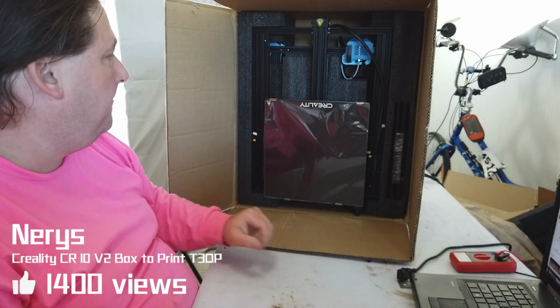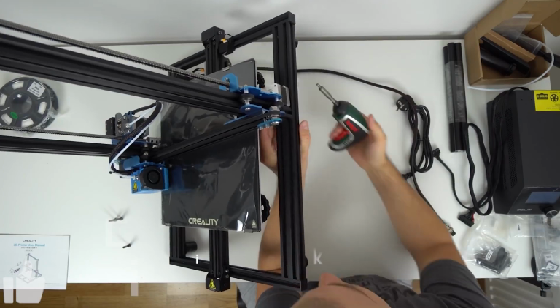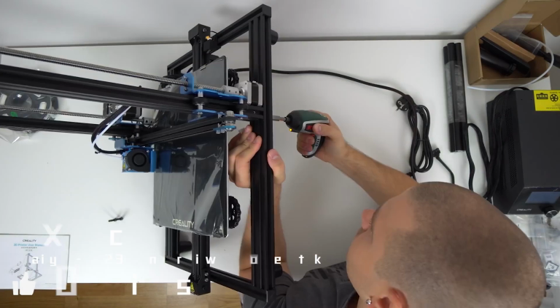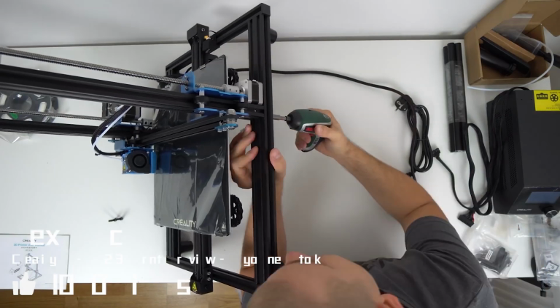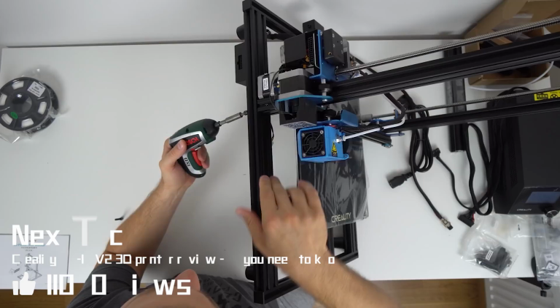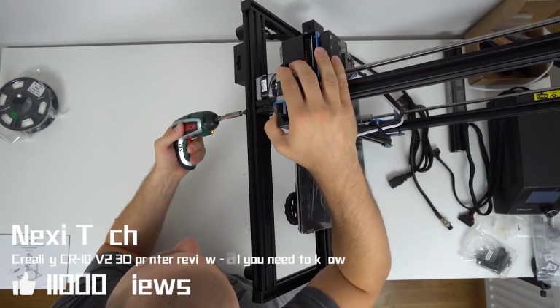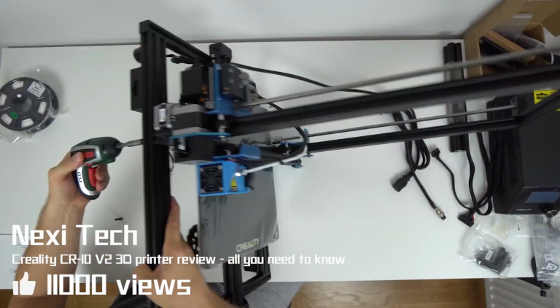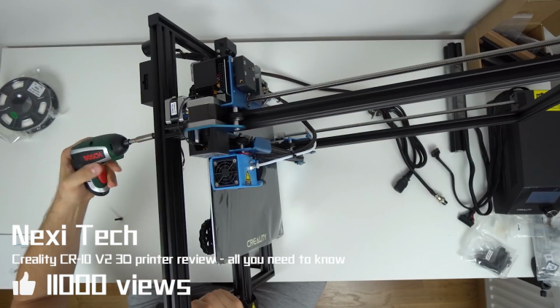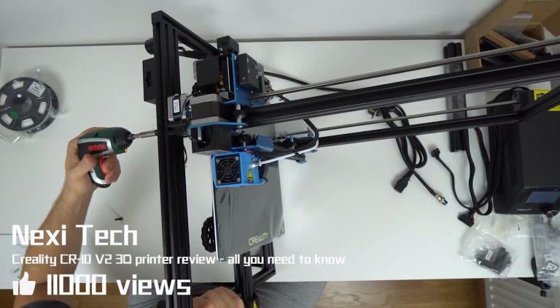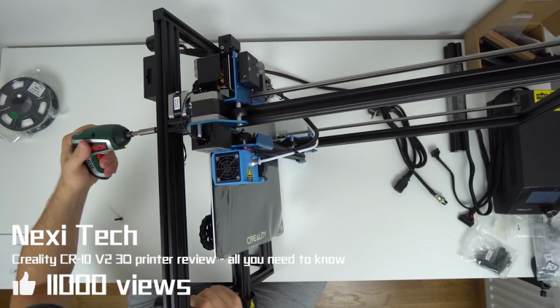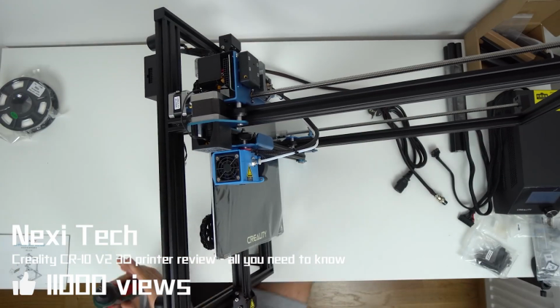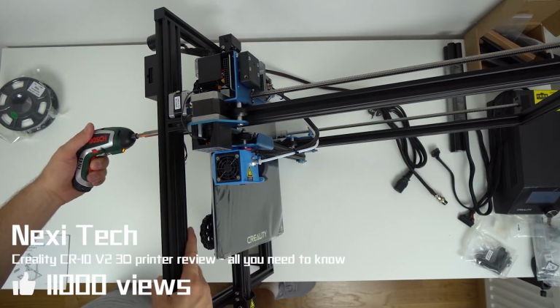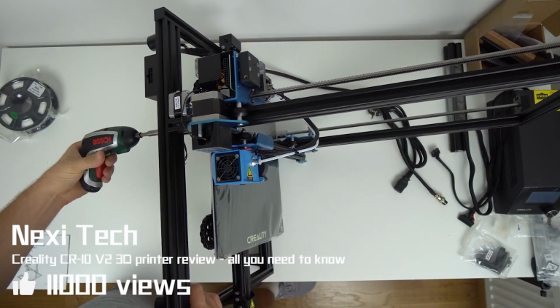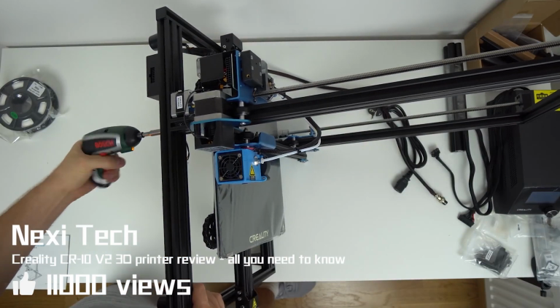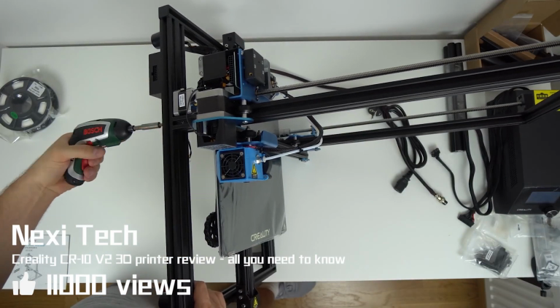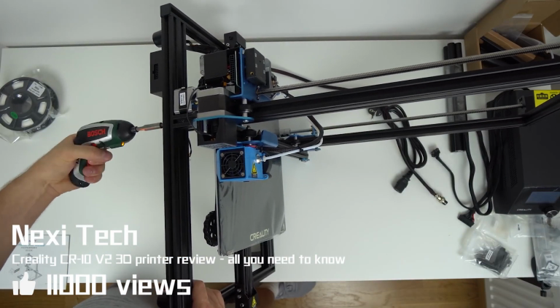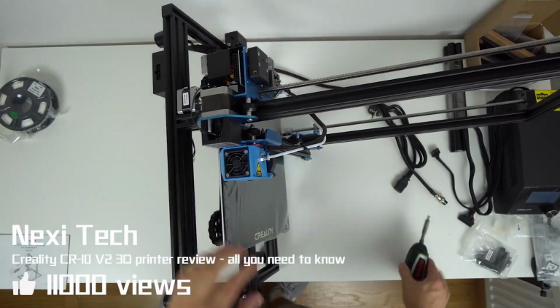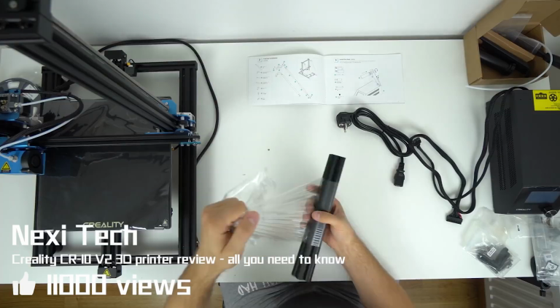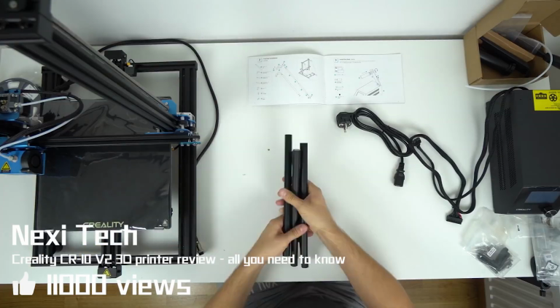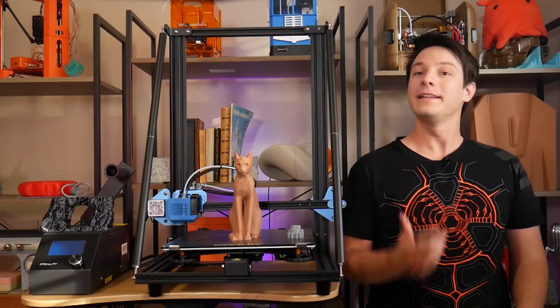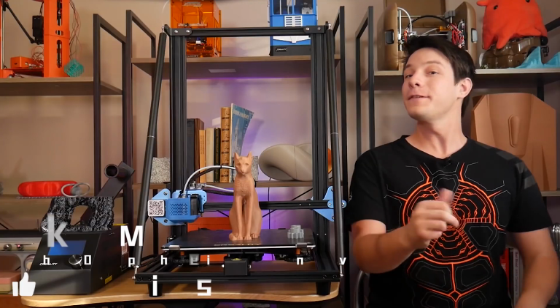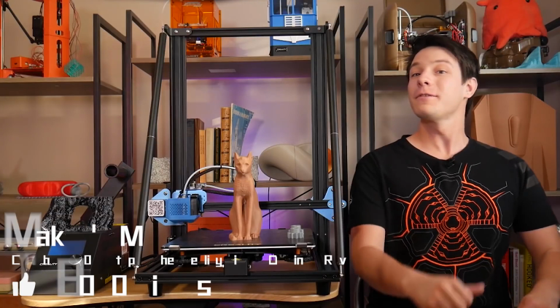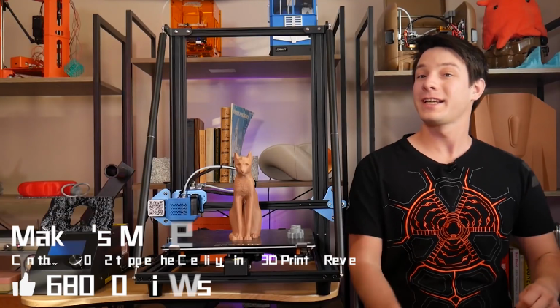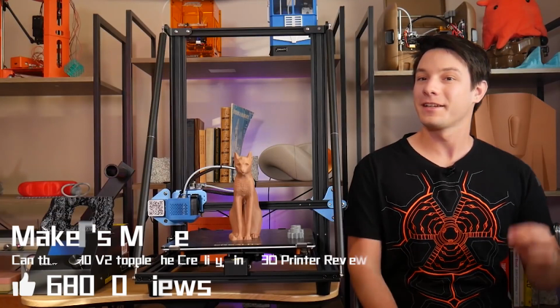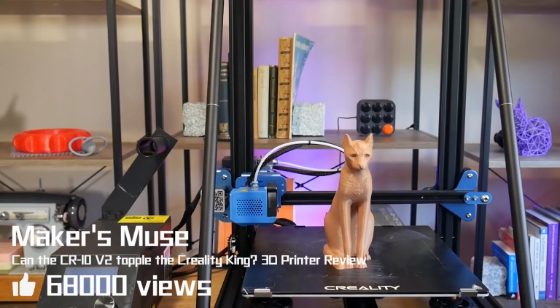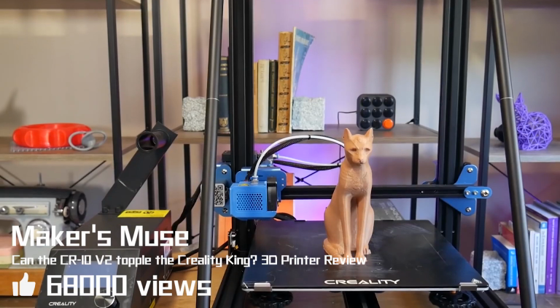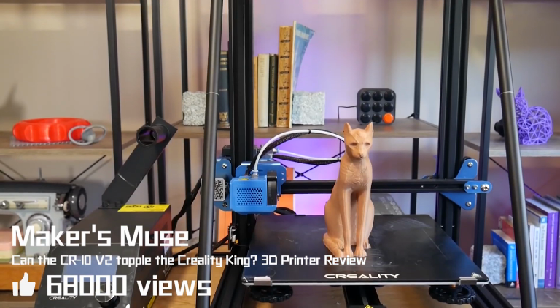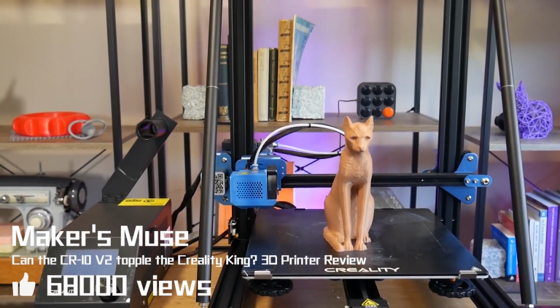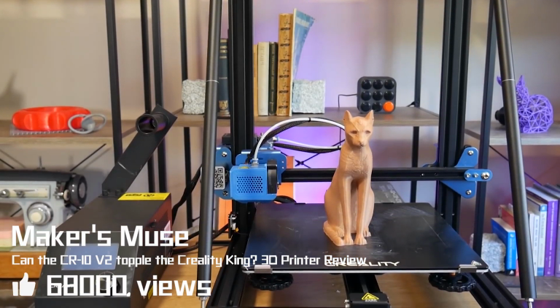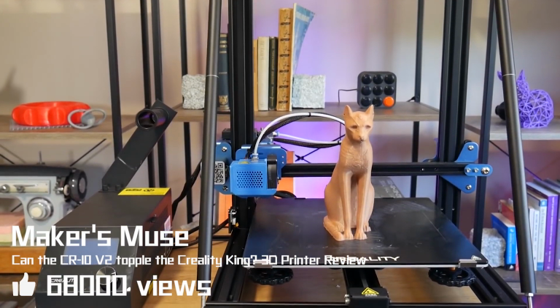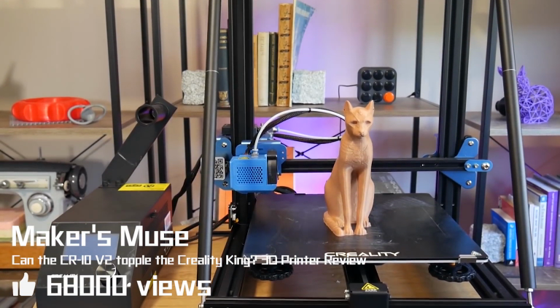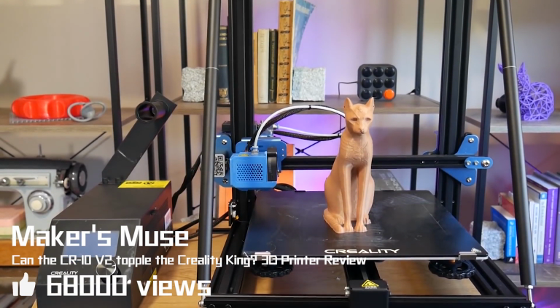Because it comes to be assembled out of the box, it's very easy to put it together. In this video we're checking out the Creality CR-10 V2.